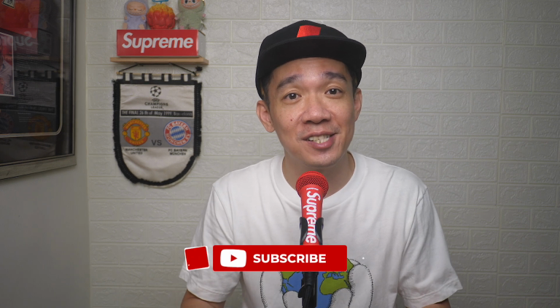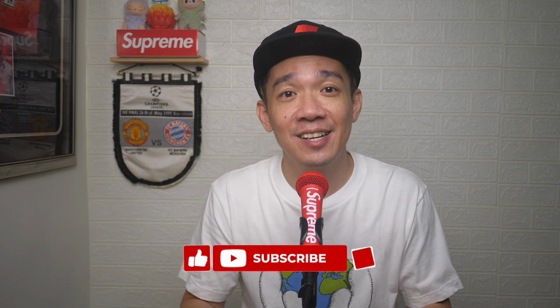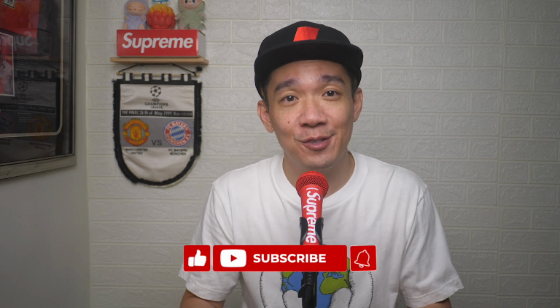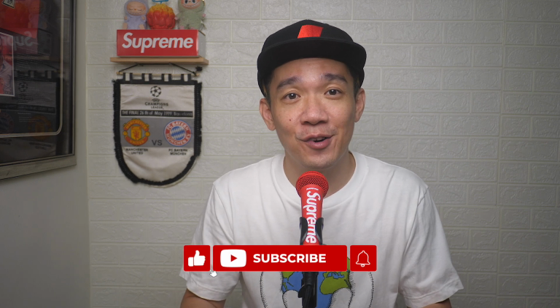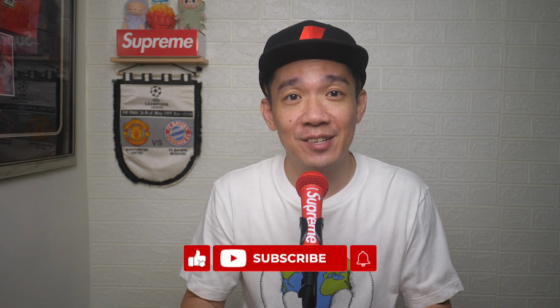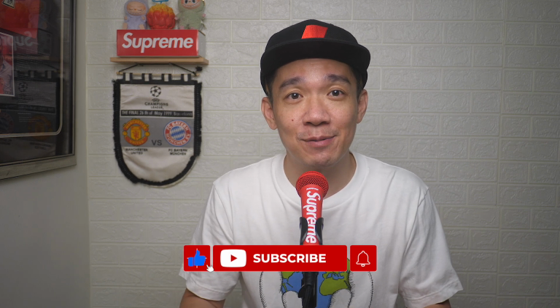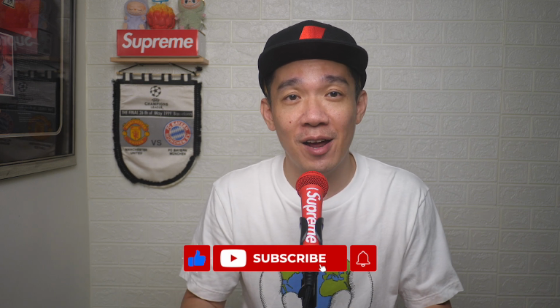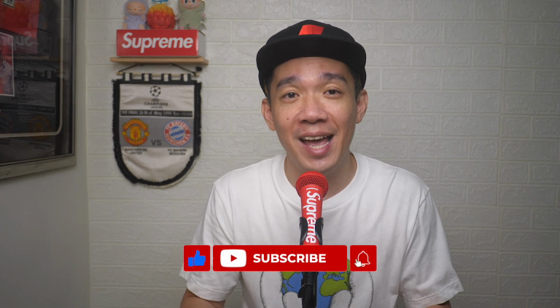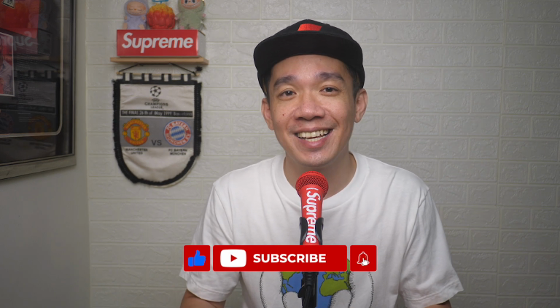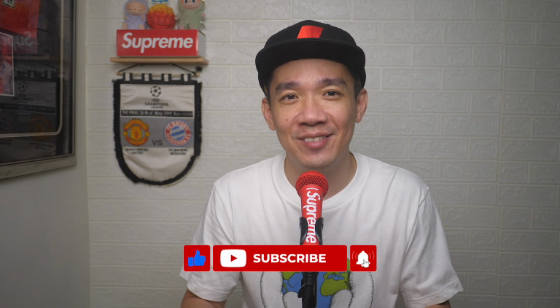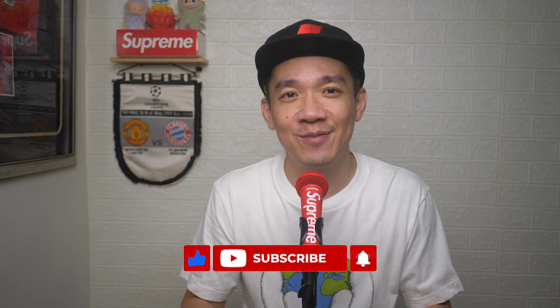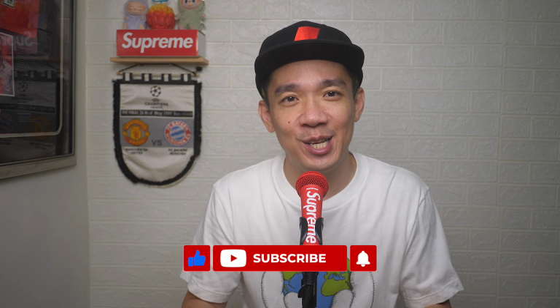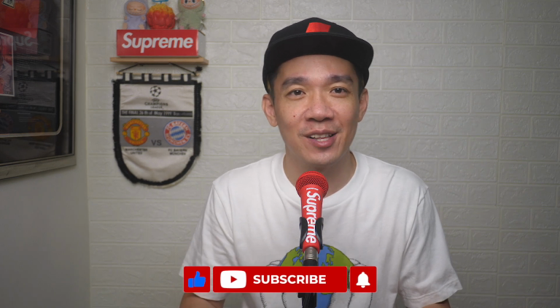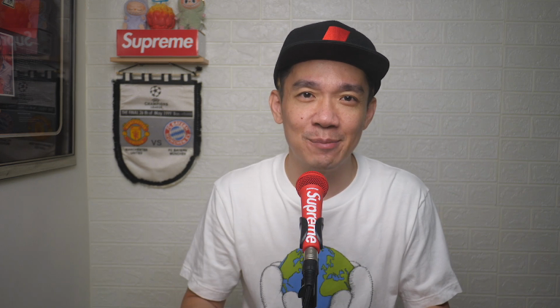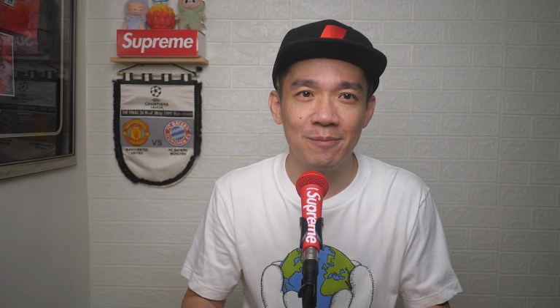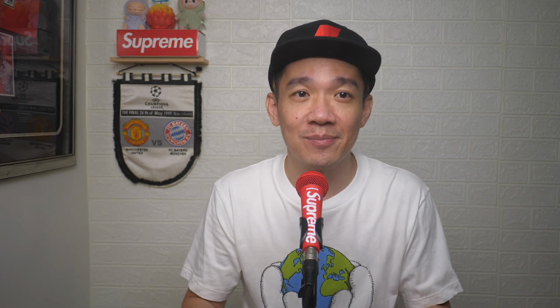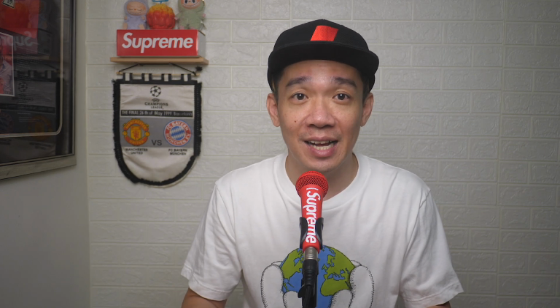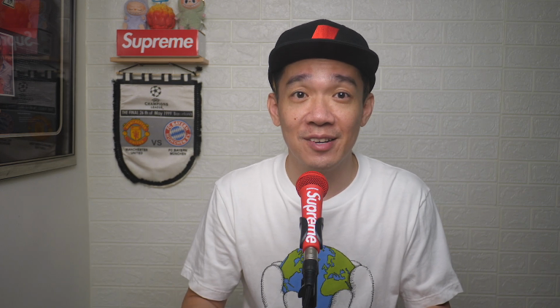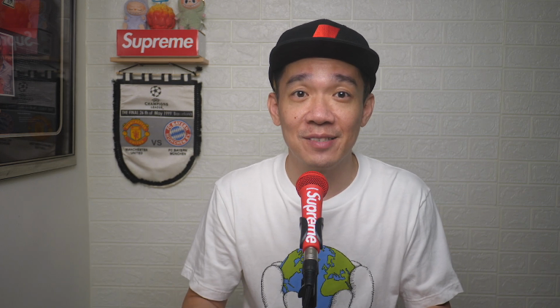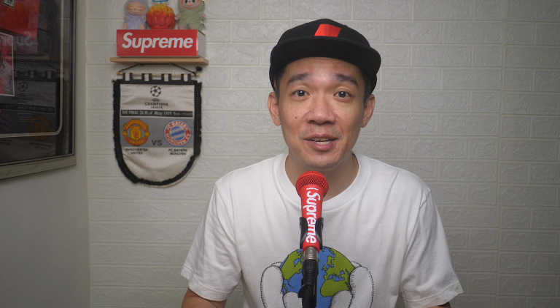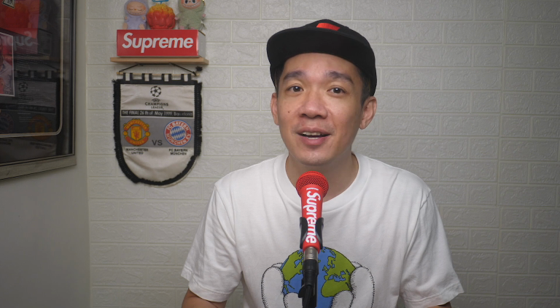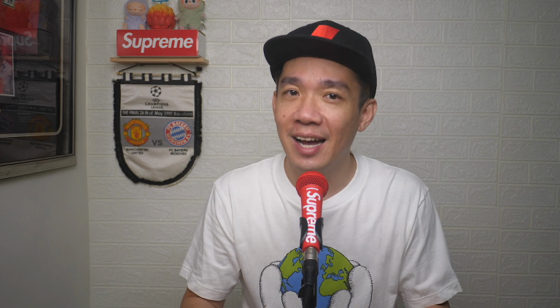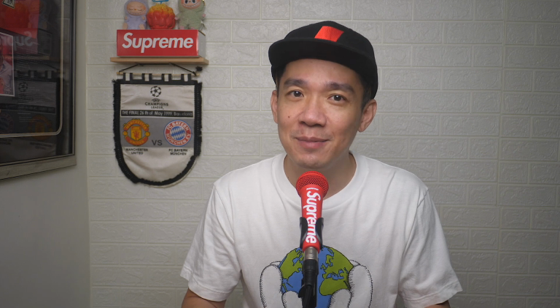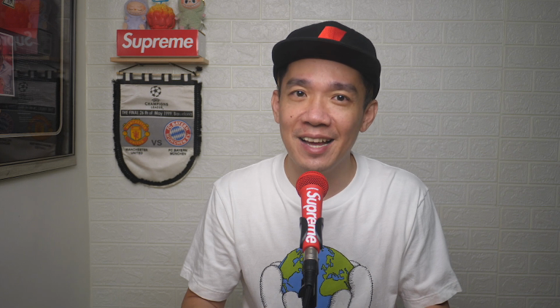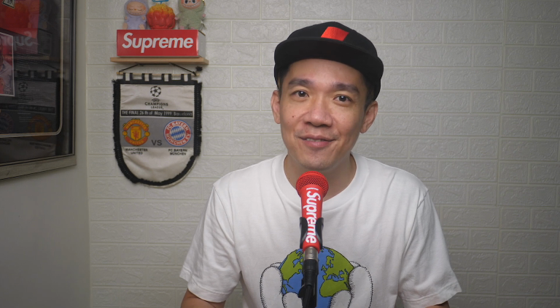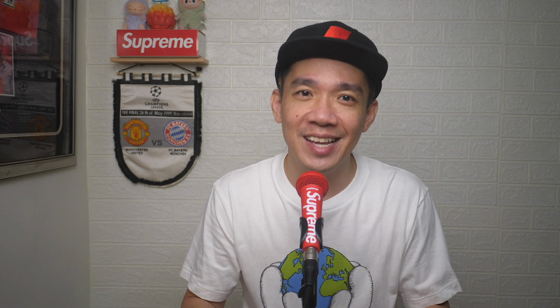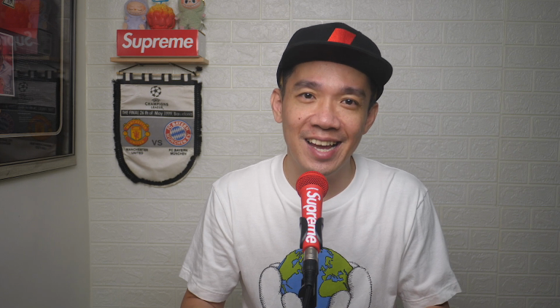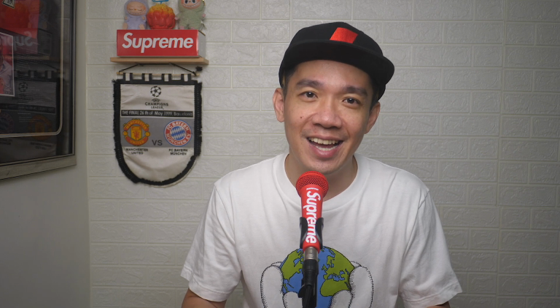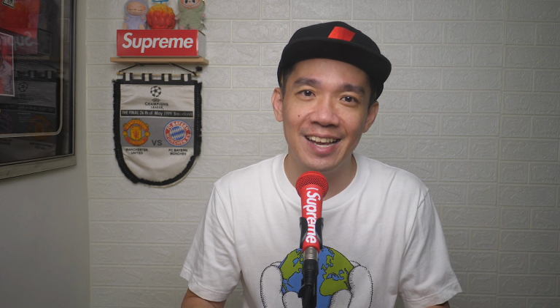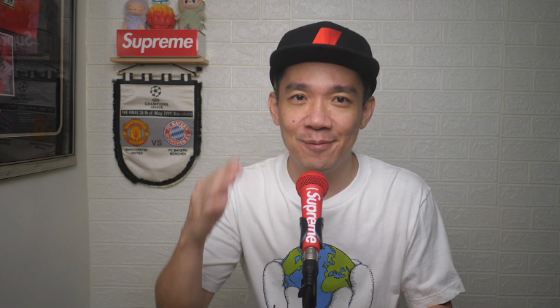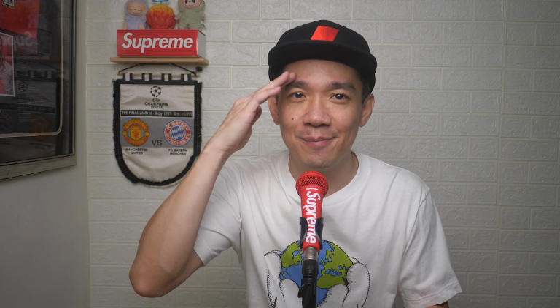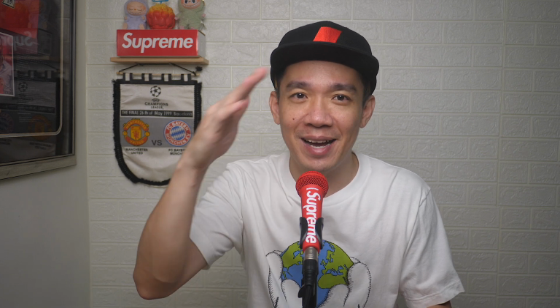I hope today's video was easy to understand. If you'd like more such videos, don't forget to subscribe and give this video a thumbs up. Until the next video, I'm Stef — take care and bye-bye!